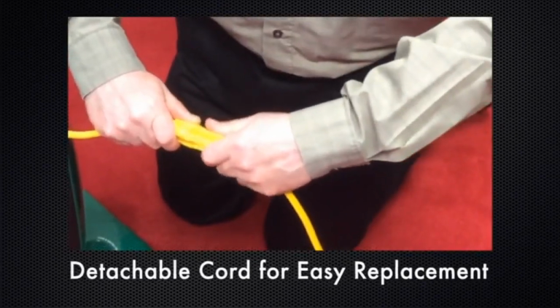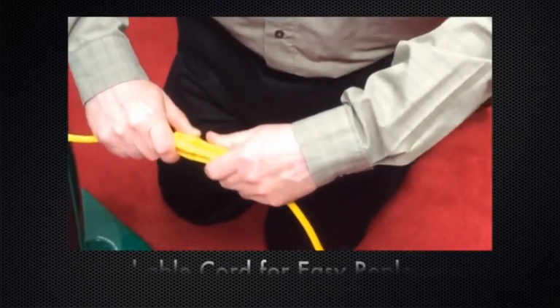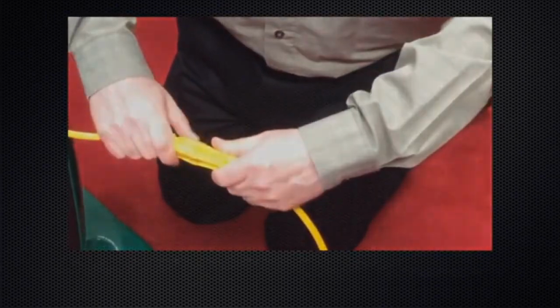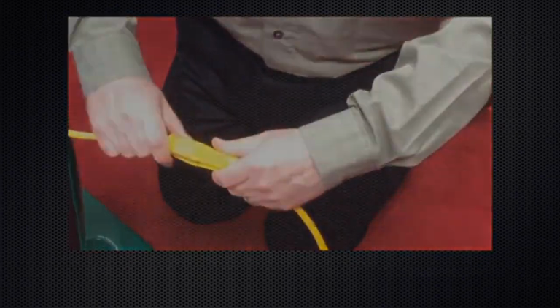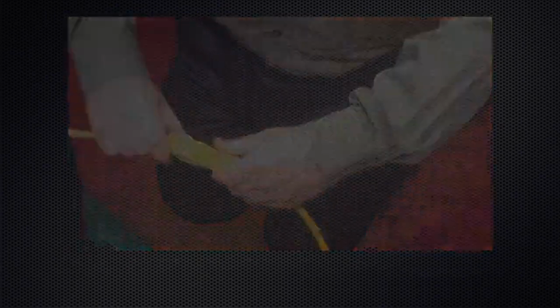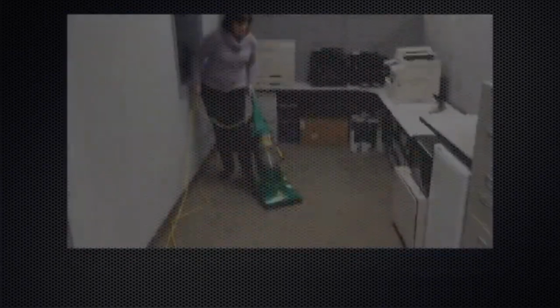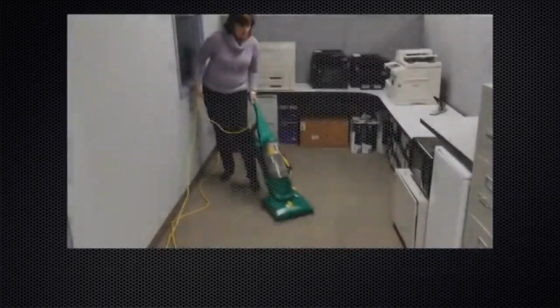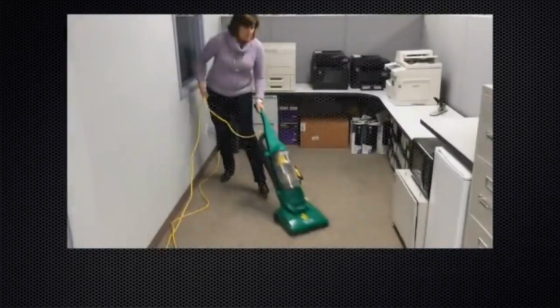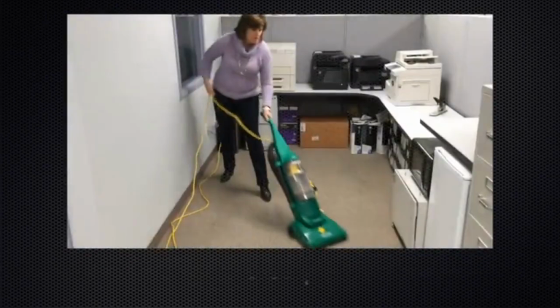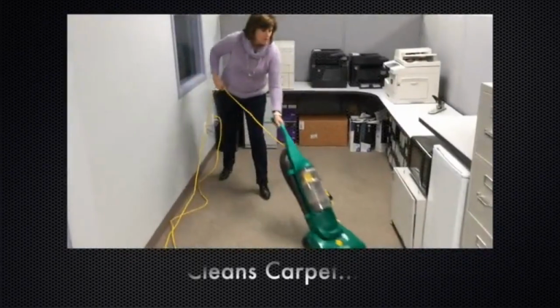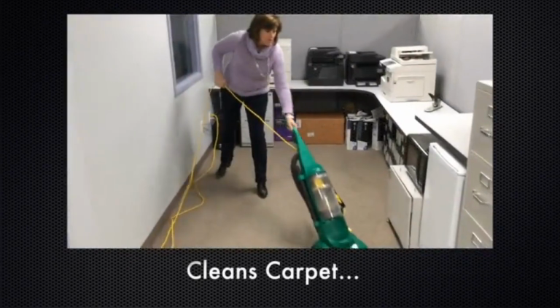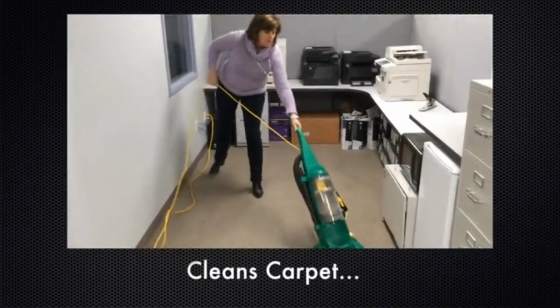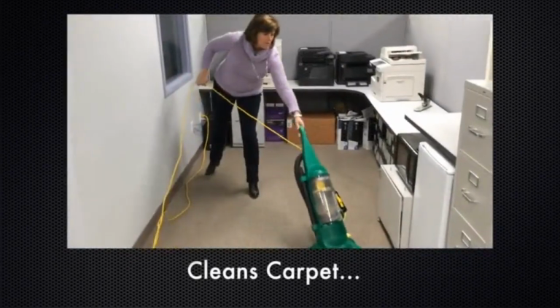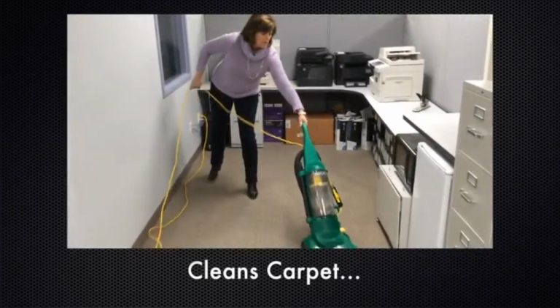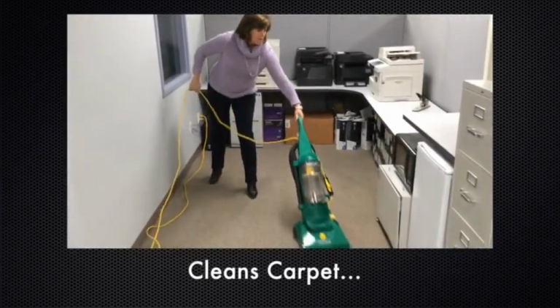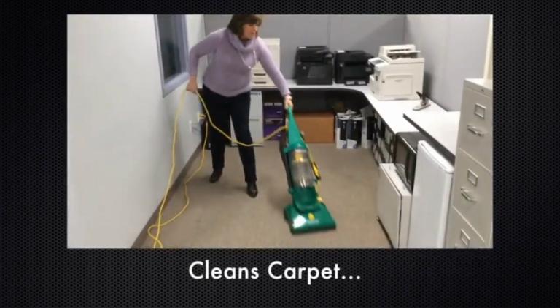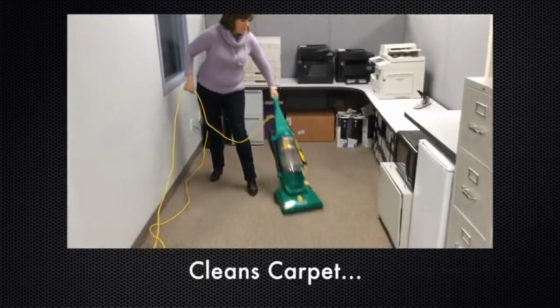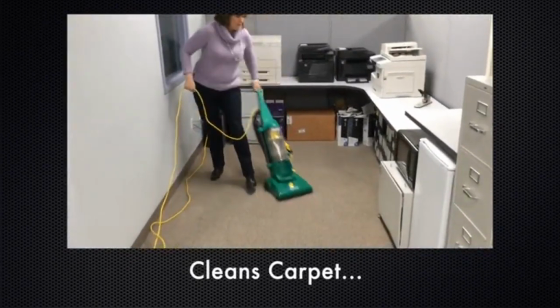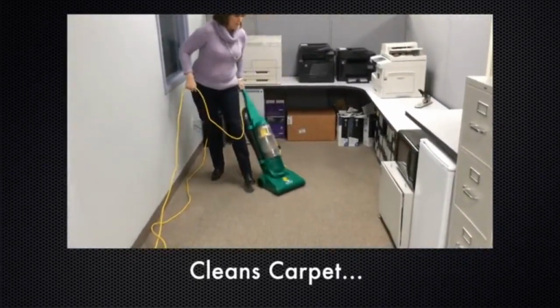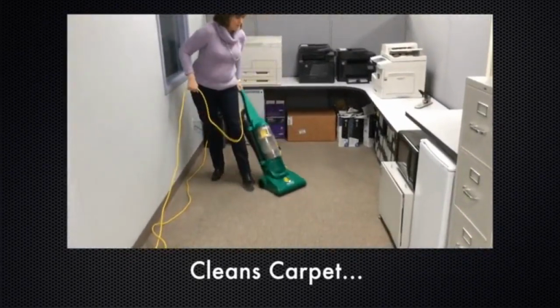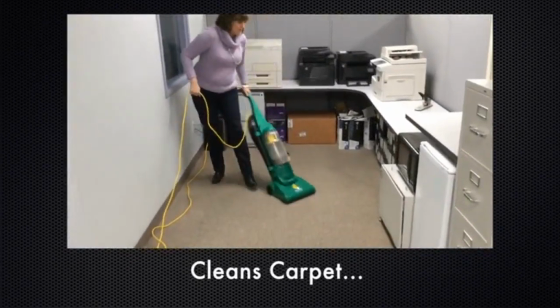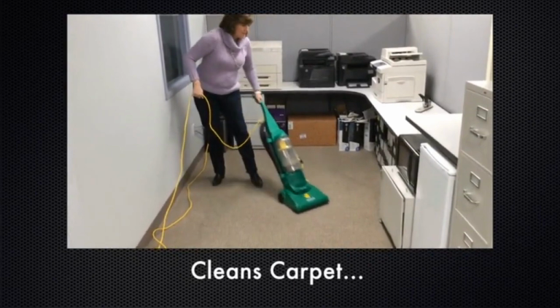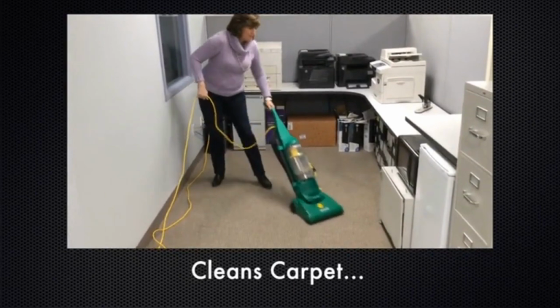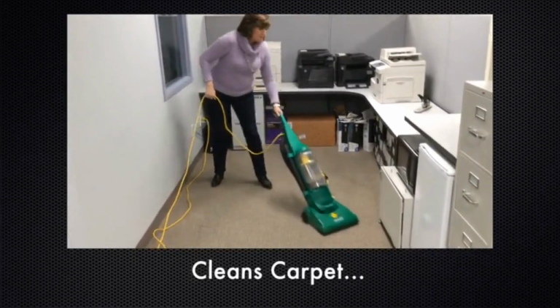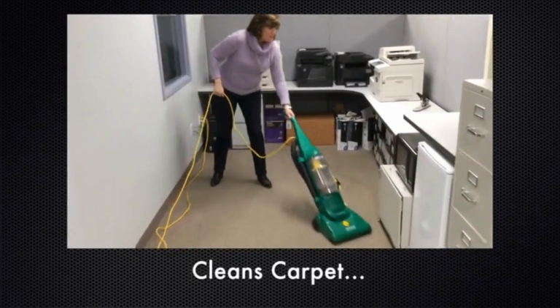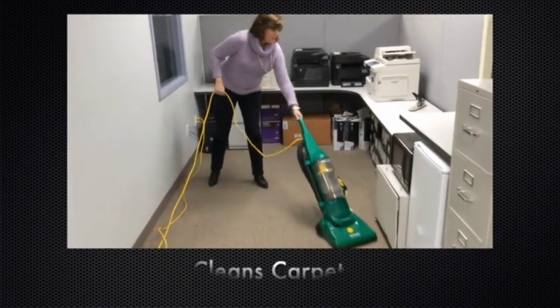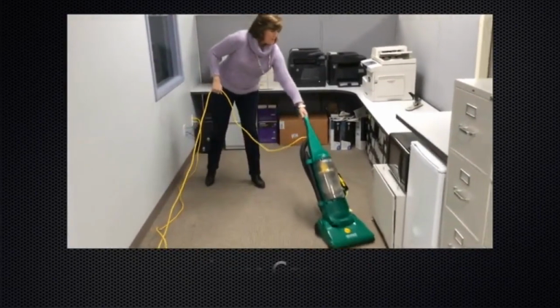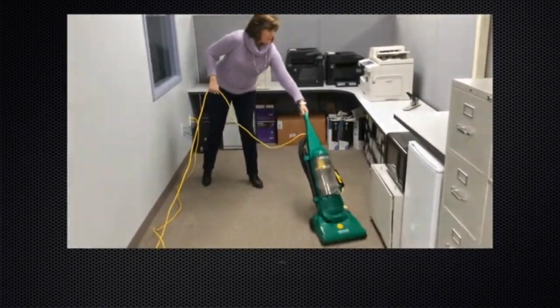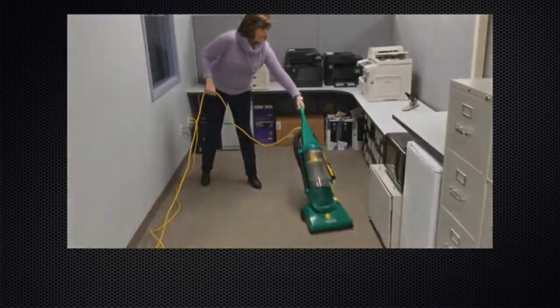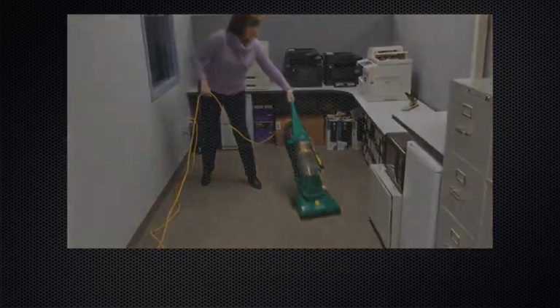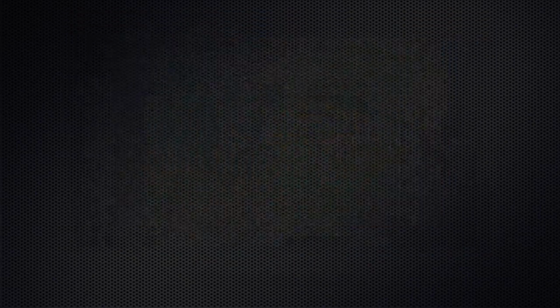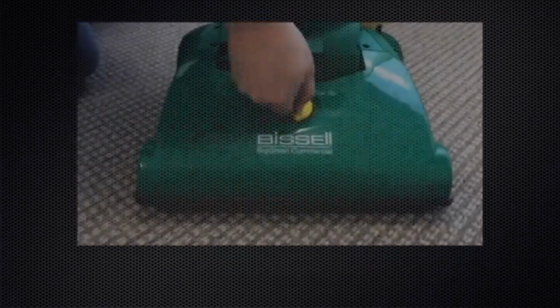The 30-foot power cord is connected to the pigtail cord using a cord clamp, allowing you to easily replace a damaged cord without expensive repairs or rewiring.